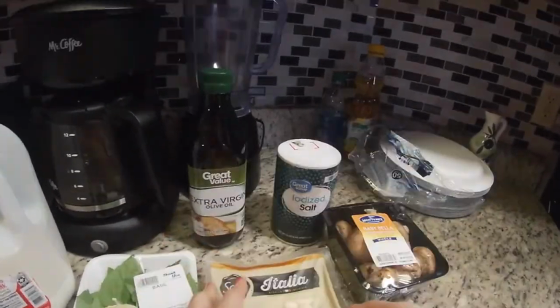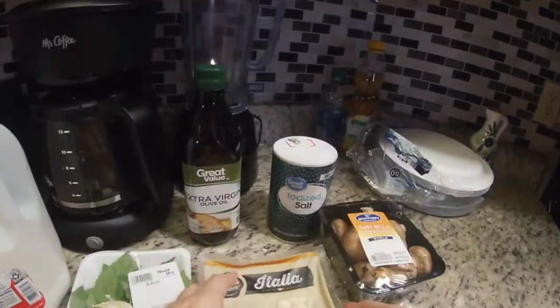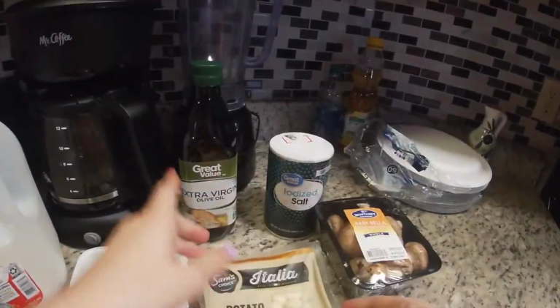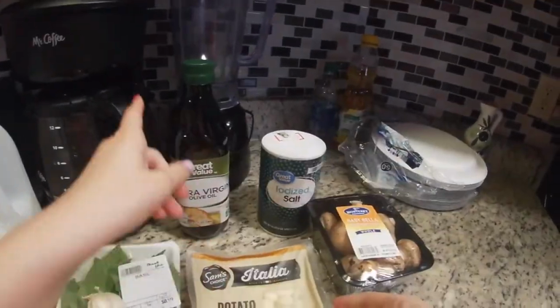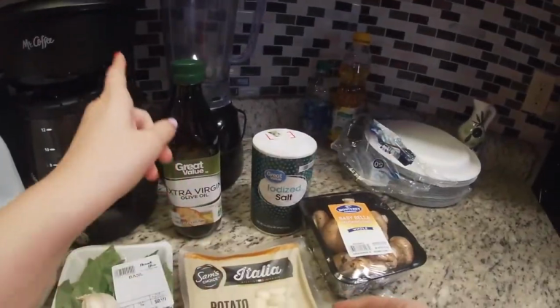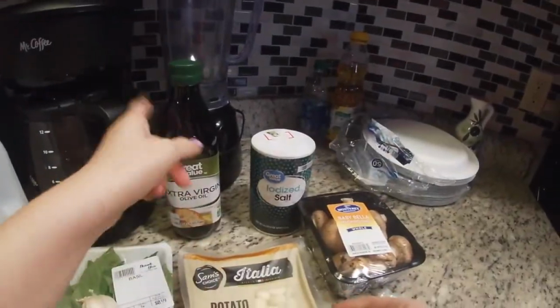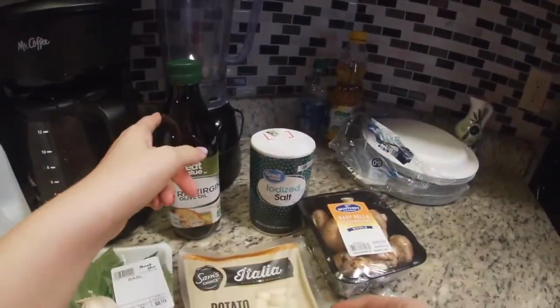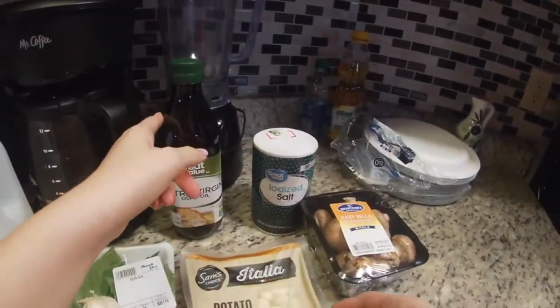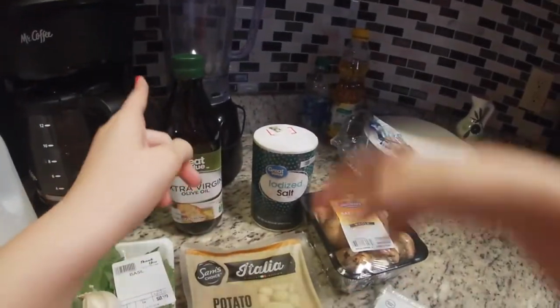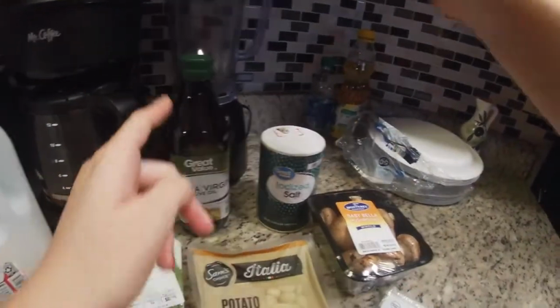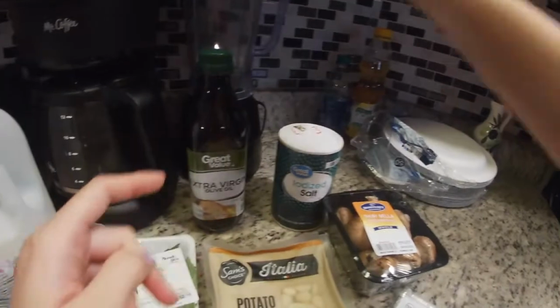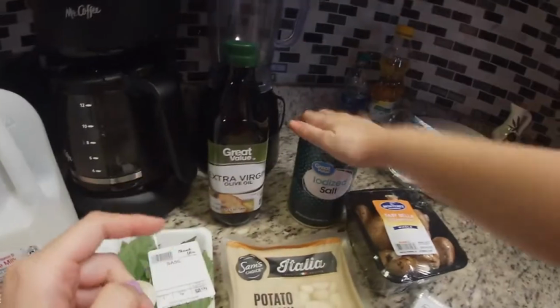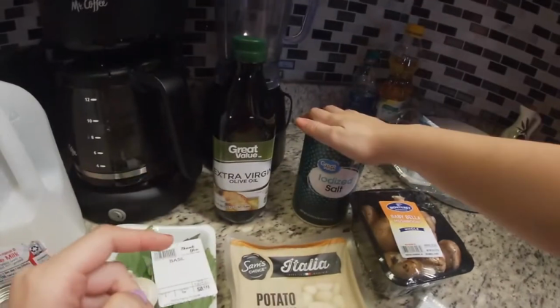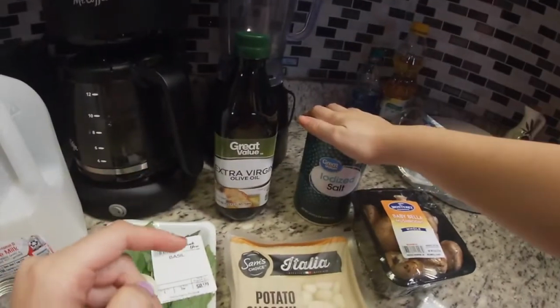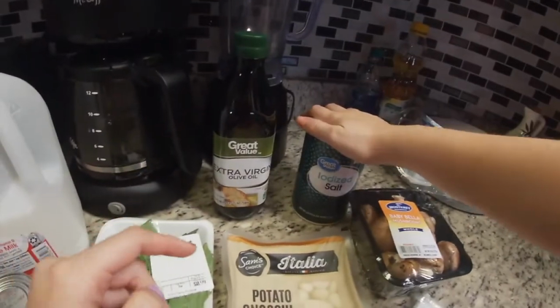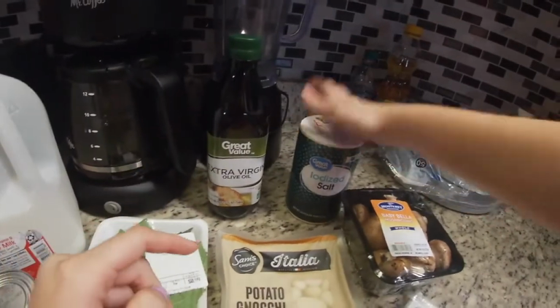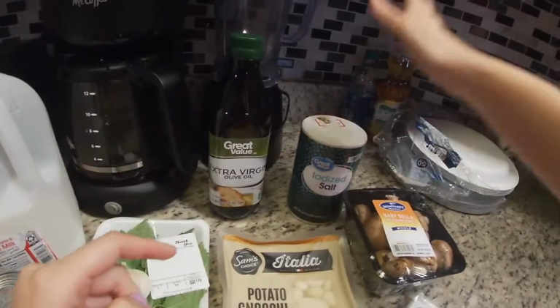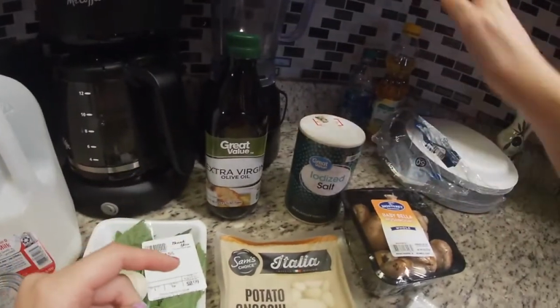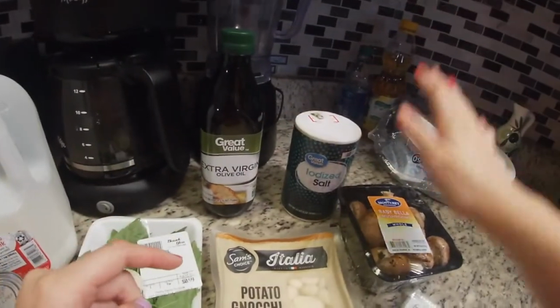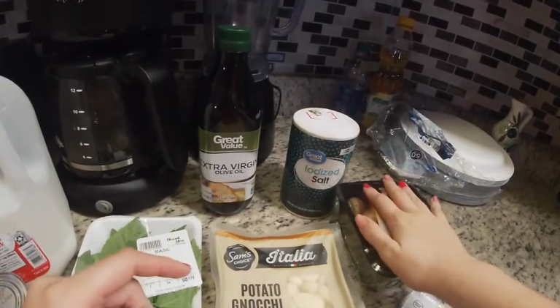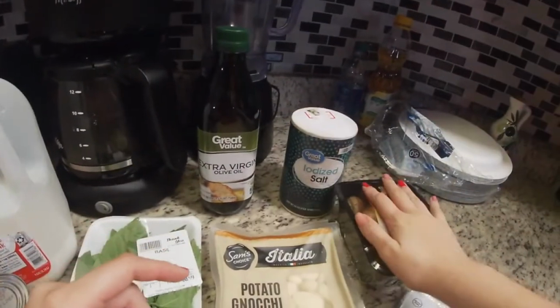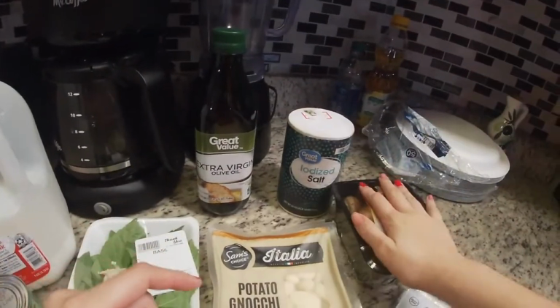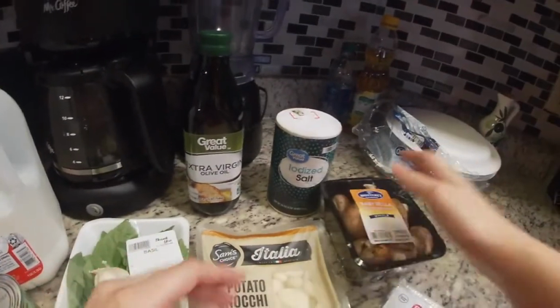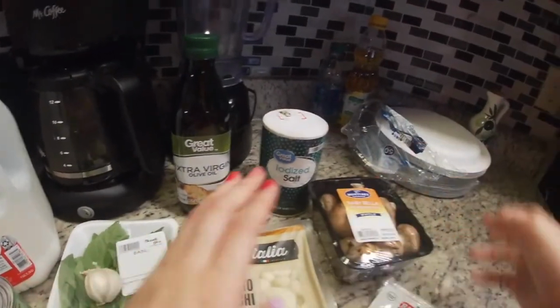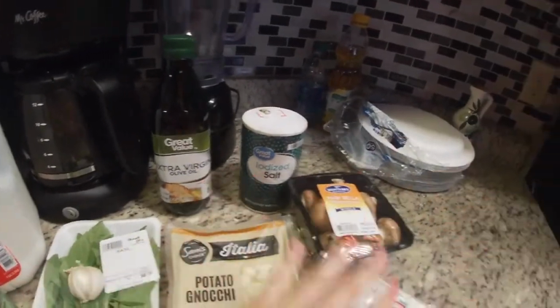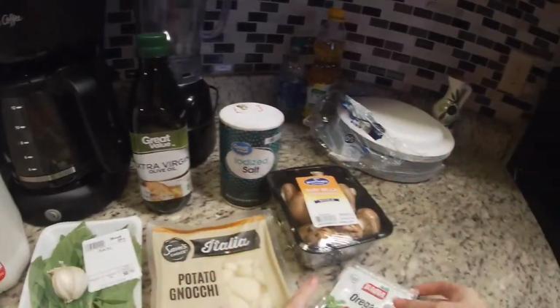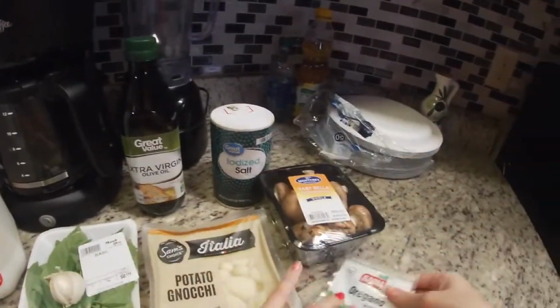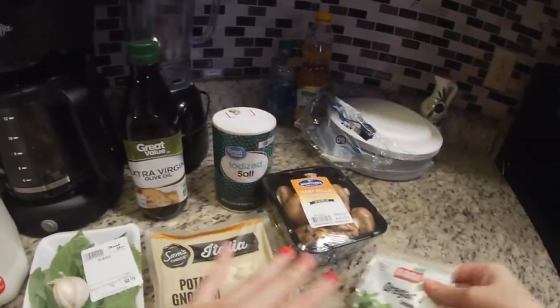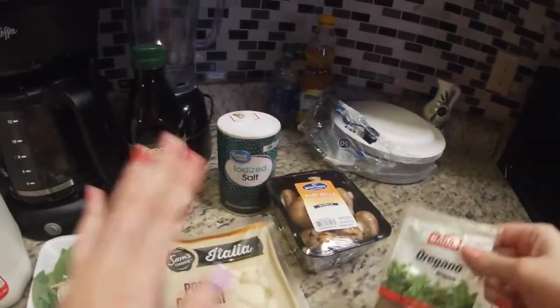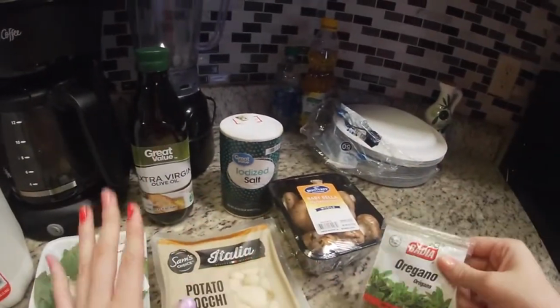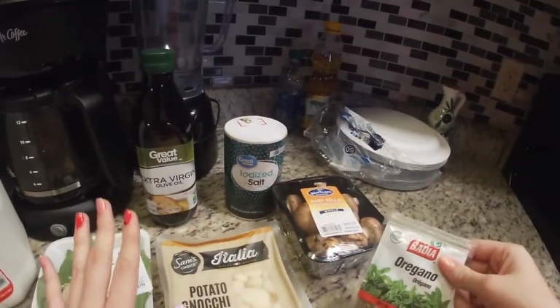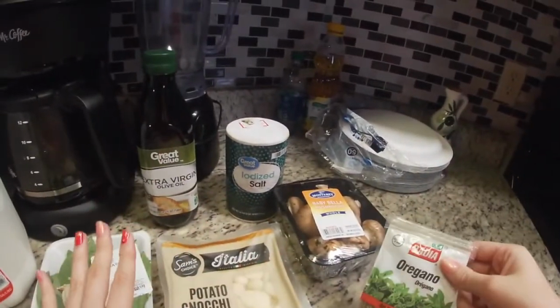You're also going to be needing olive oil, salt, mushrooms, and oregano.